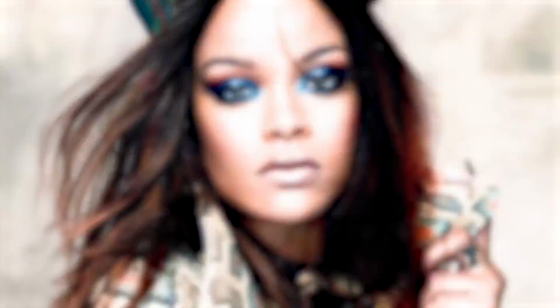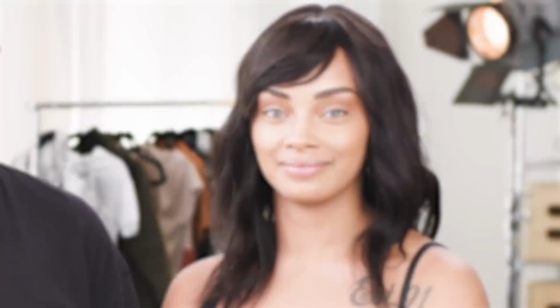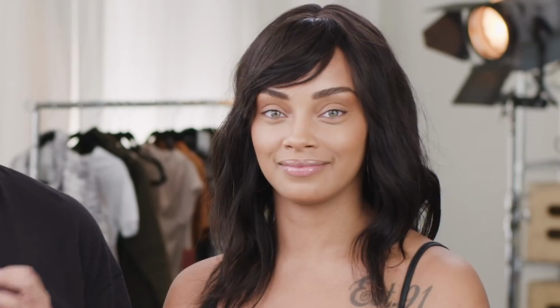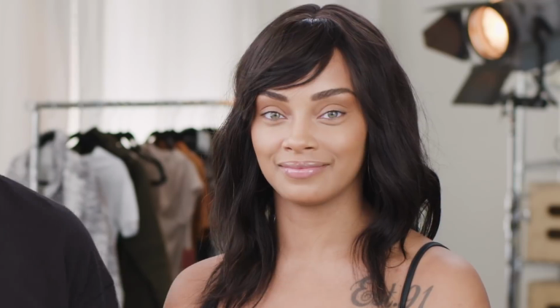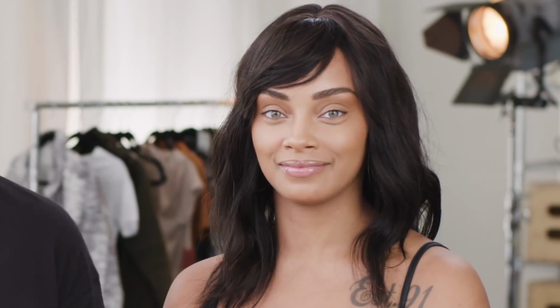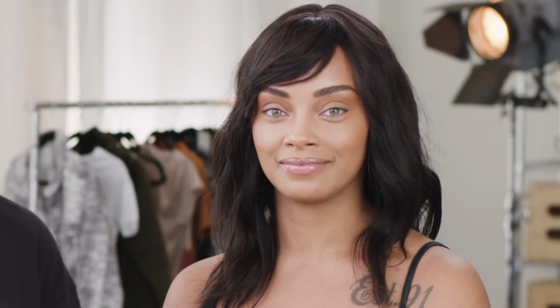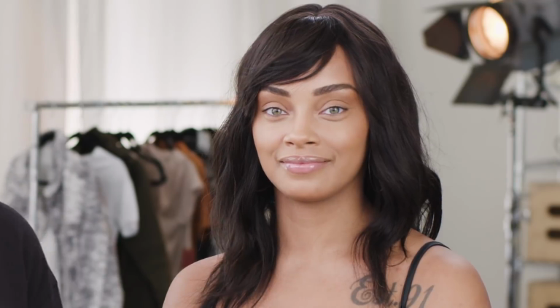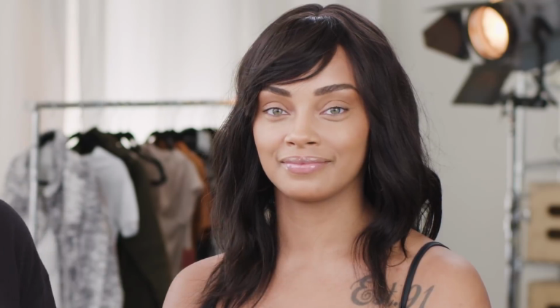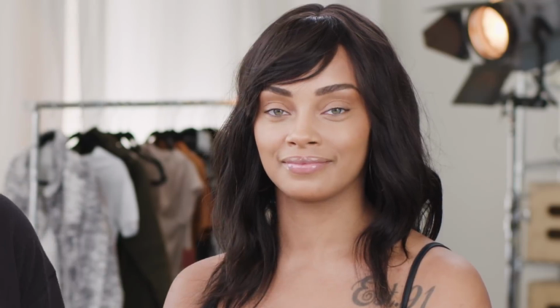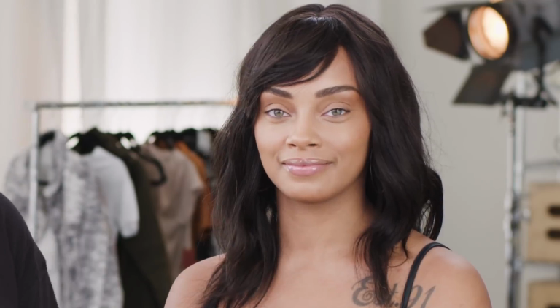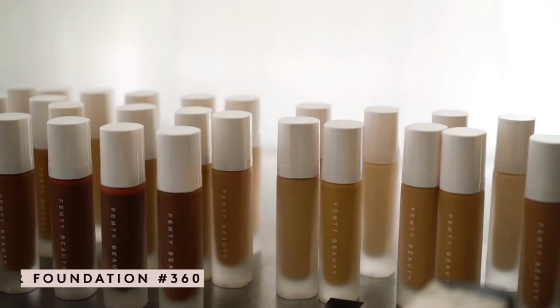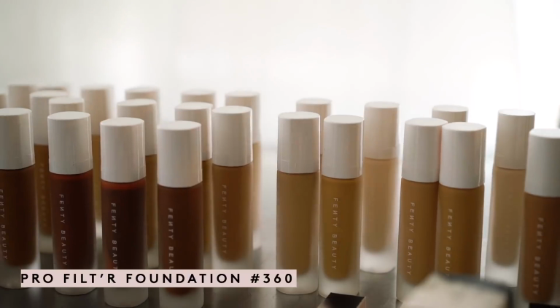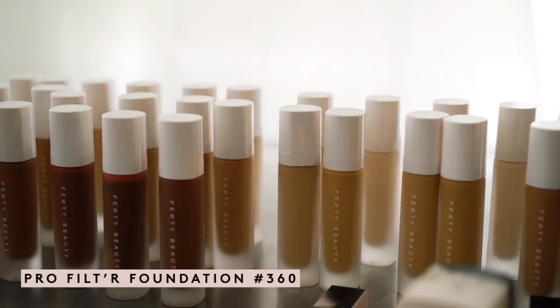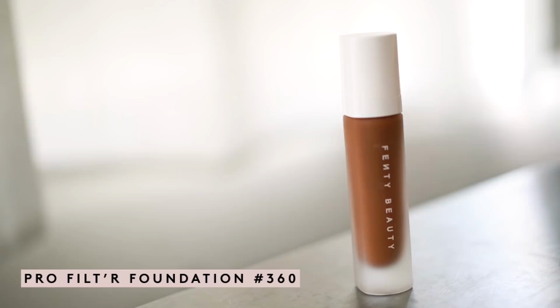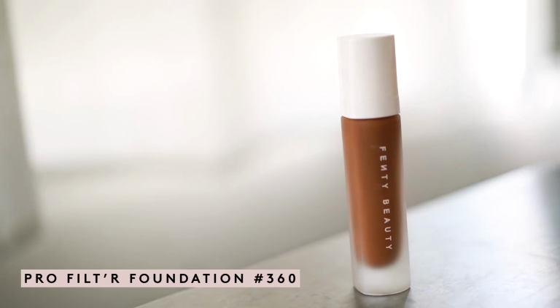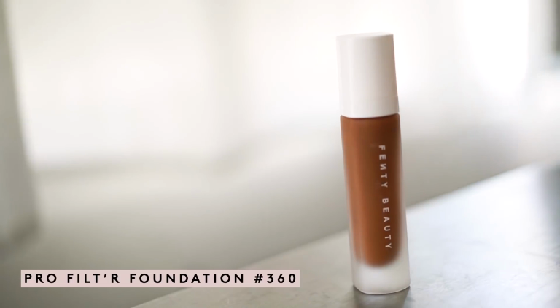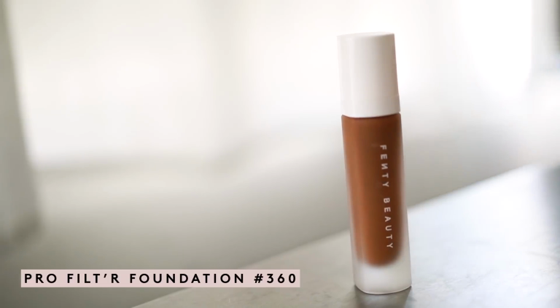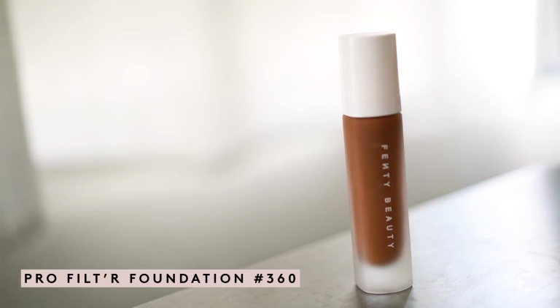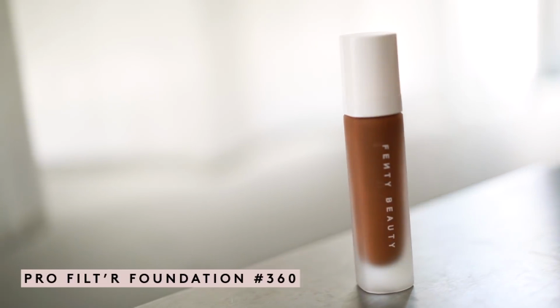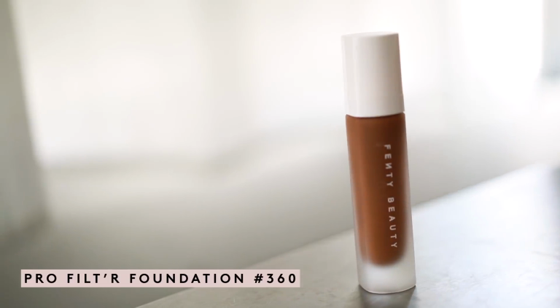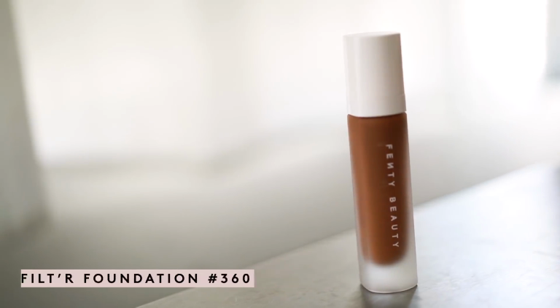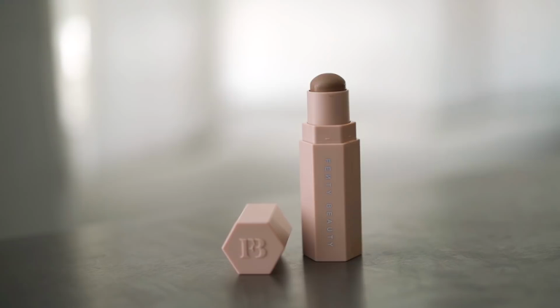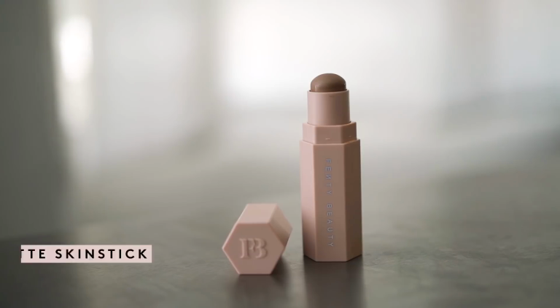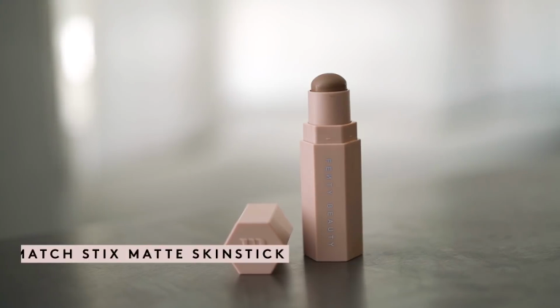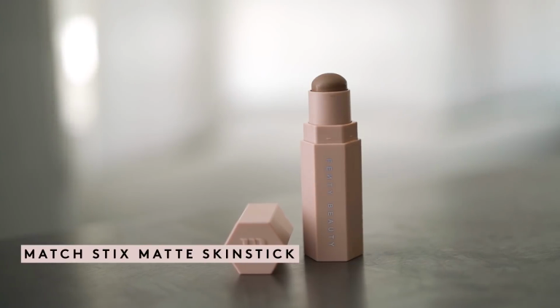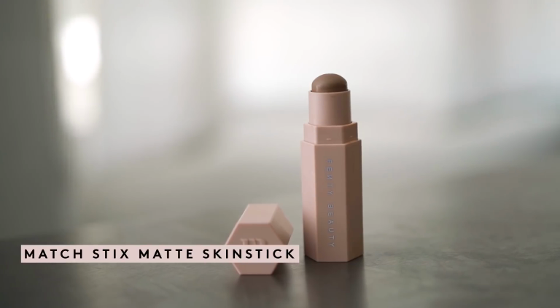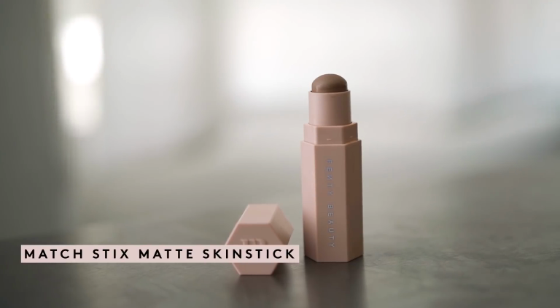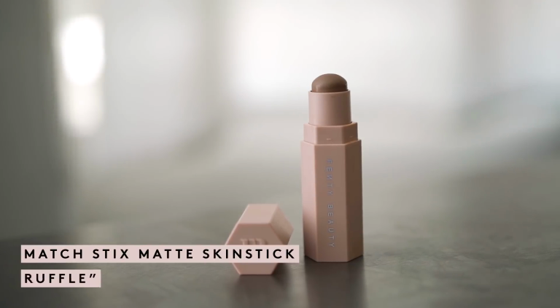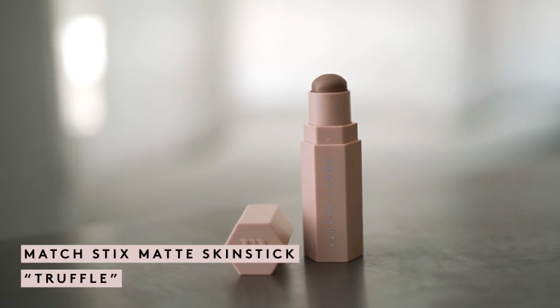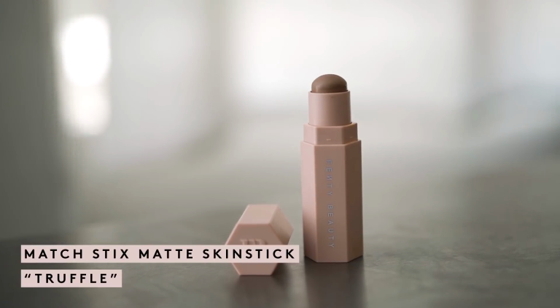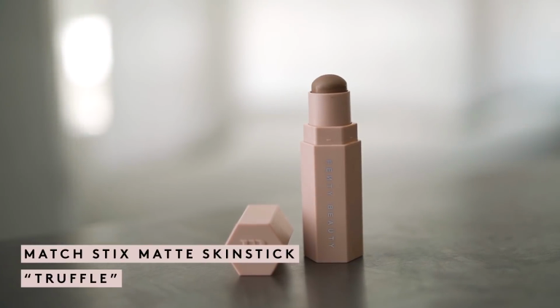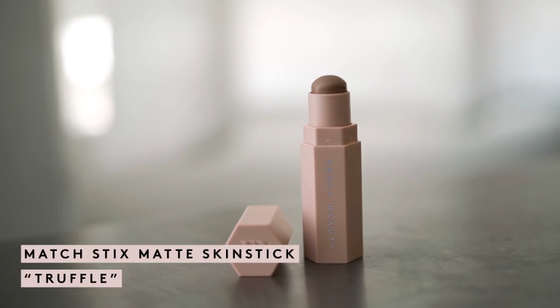I already prepped Lauren with the Fenty face. I used Pro Filtr in the shade 360, then contoured and warmed up the skin with Truffle.